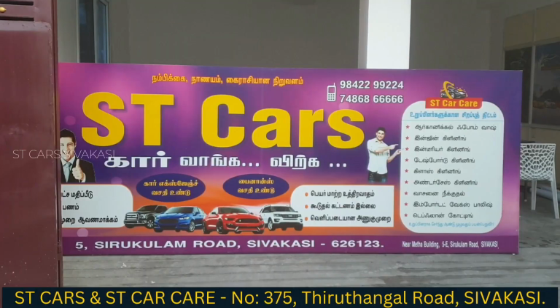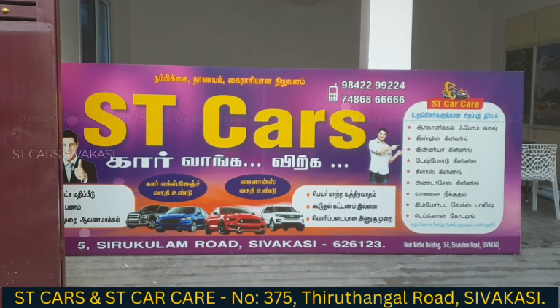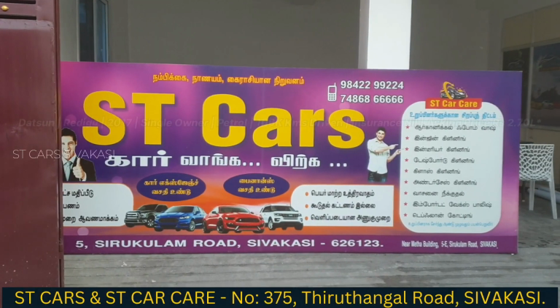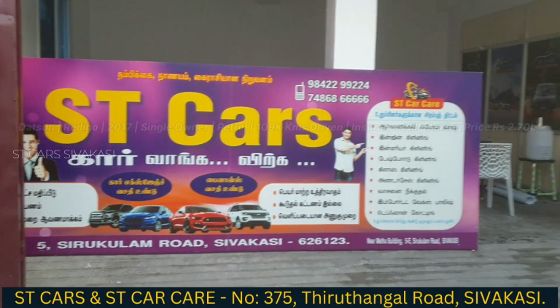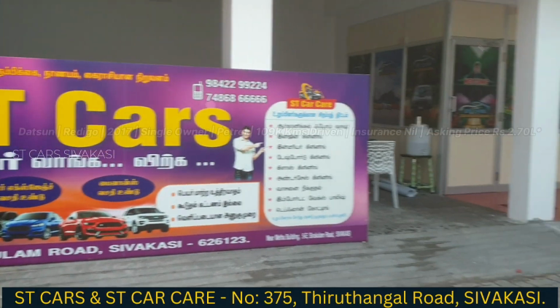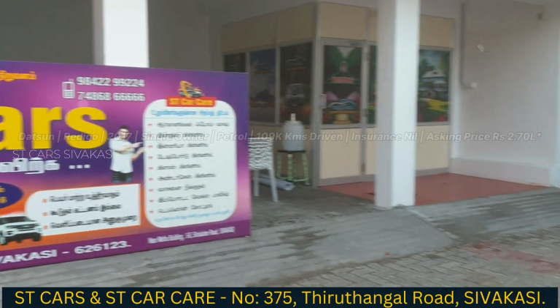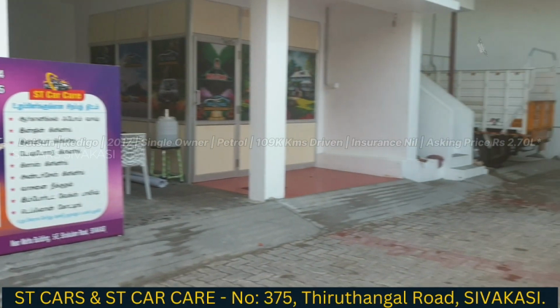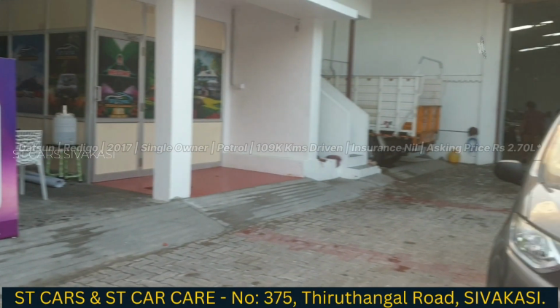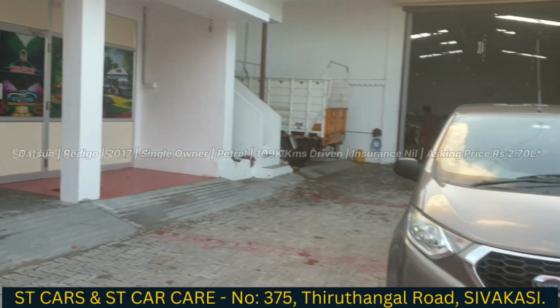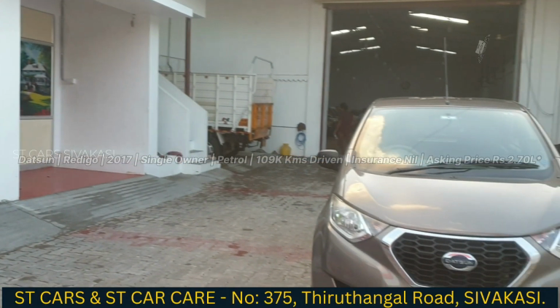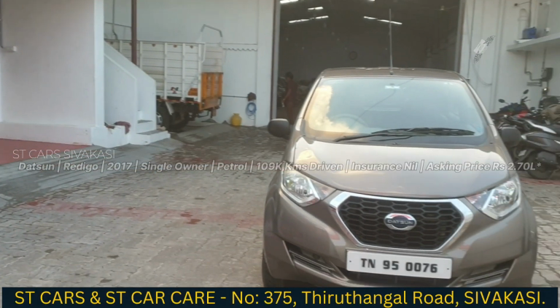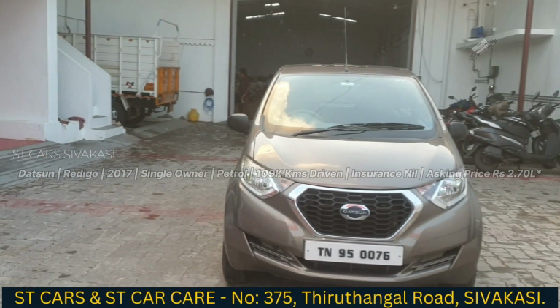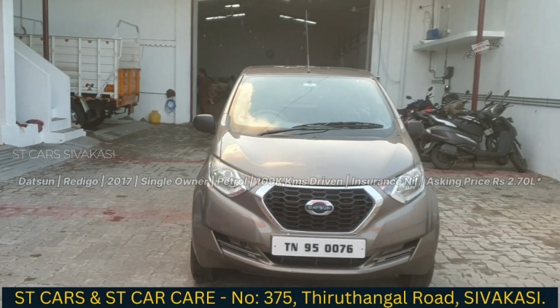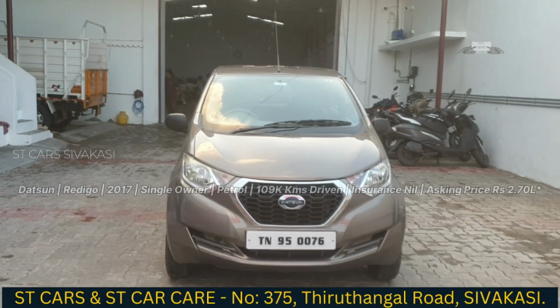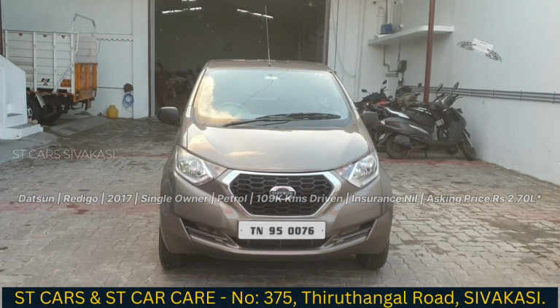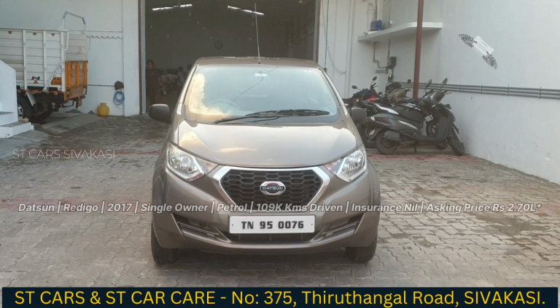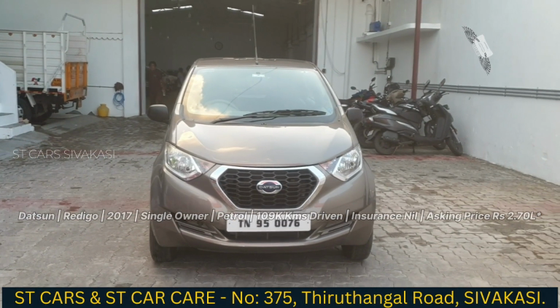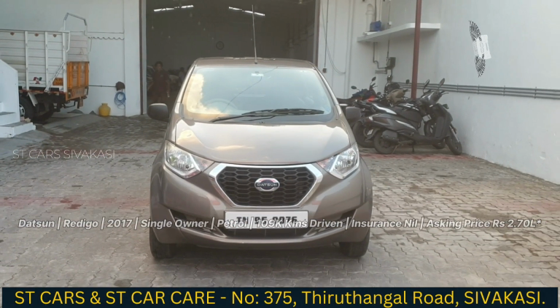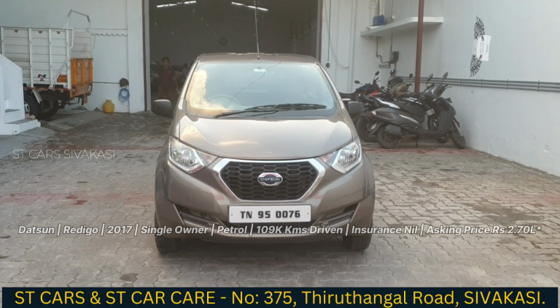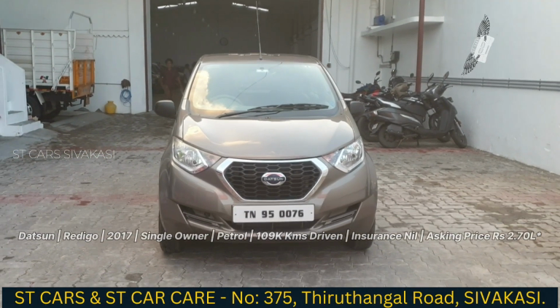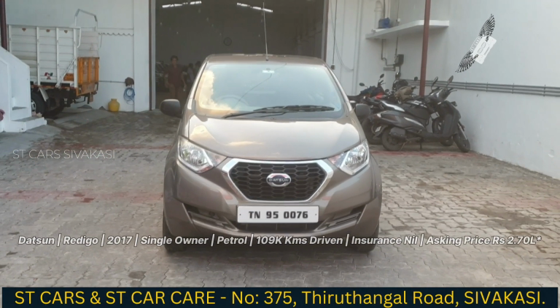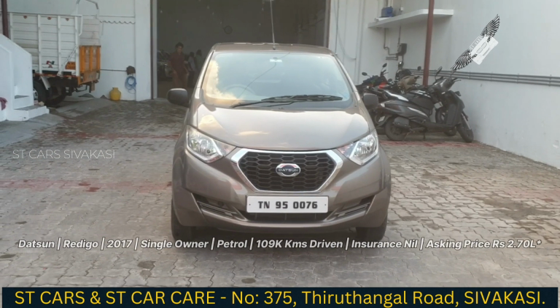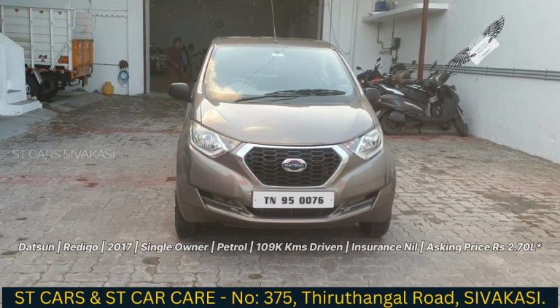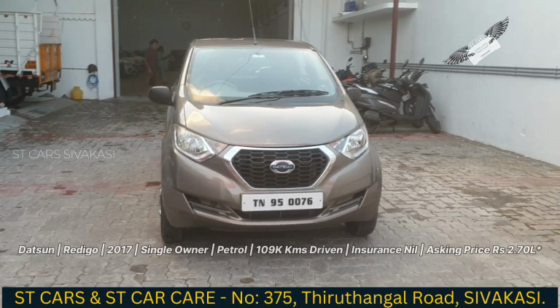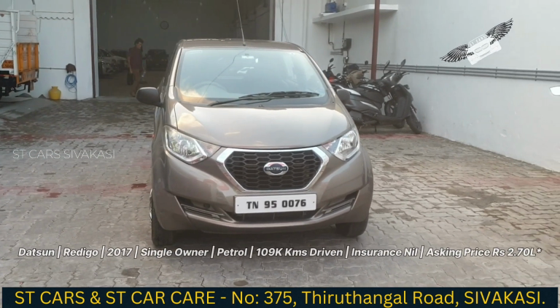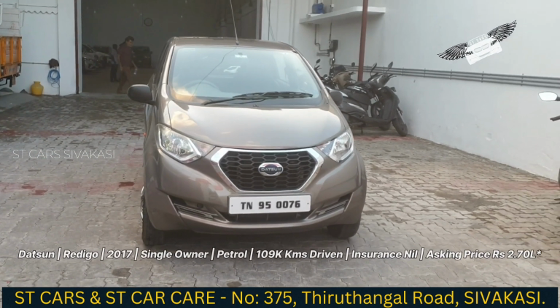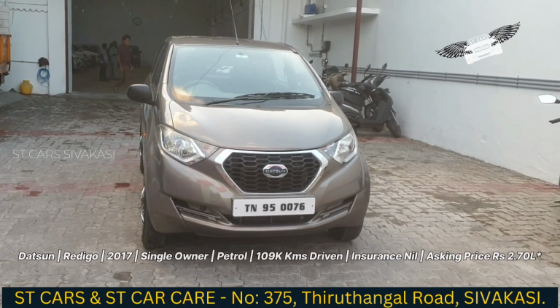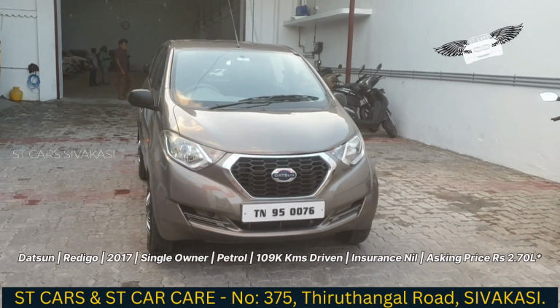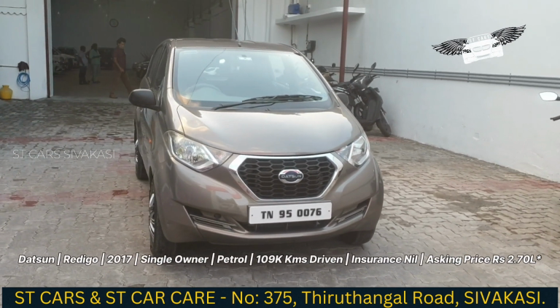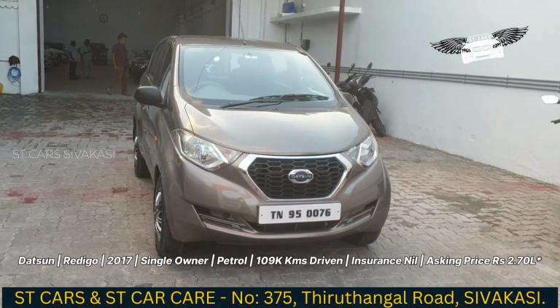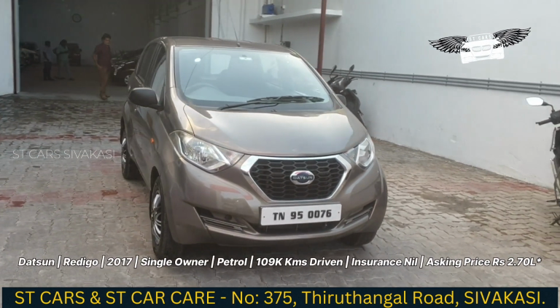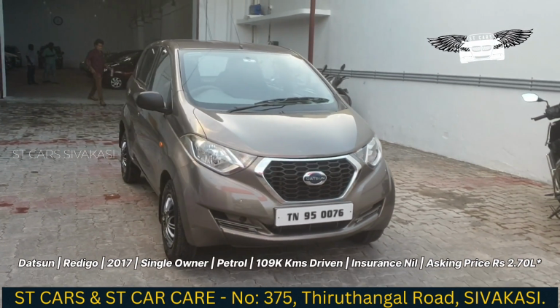Hello everyone, welcome to the C-Stickers. Datsun Redigo — it's a compact one.